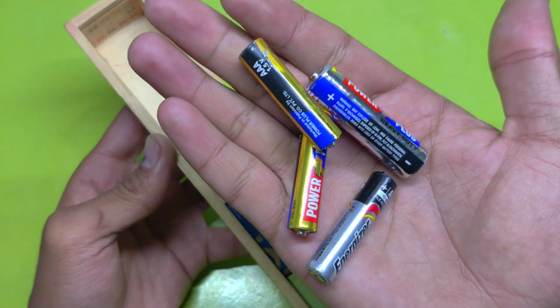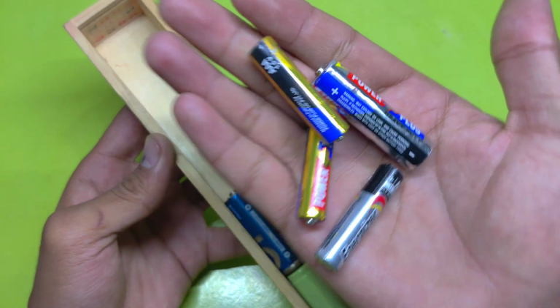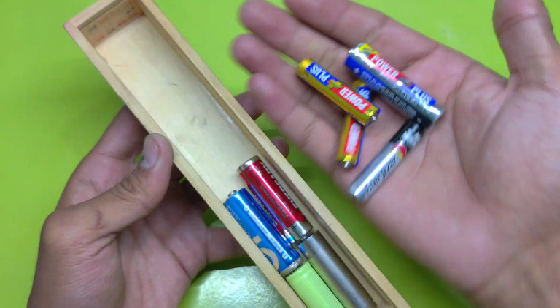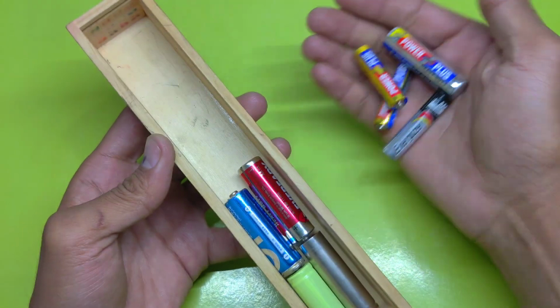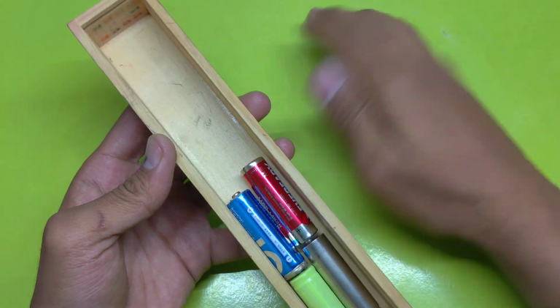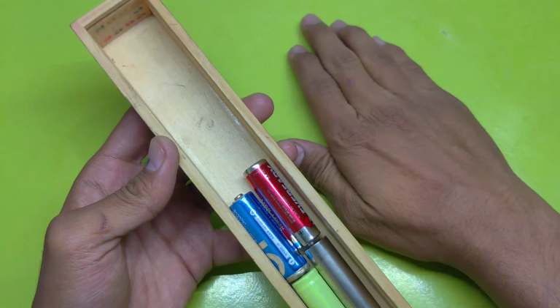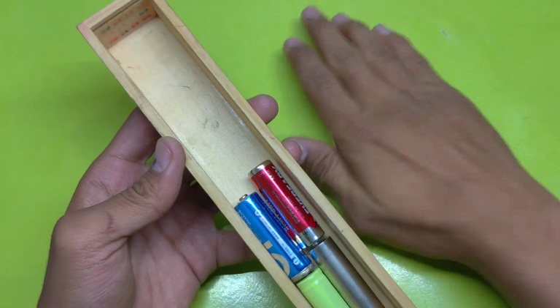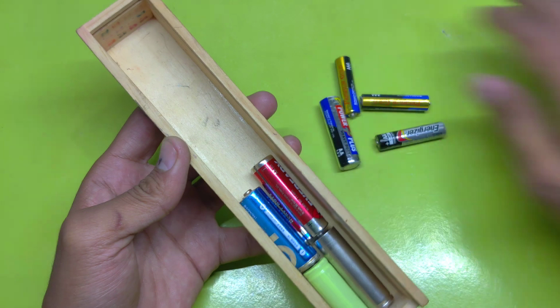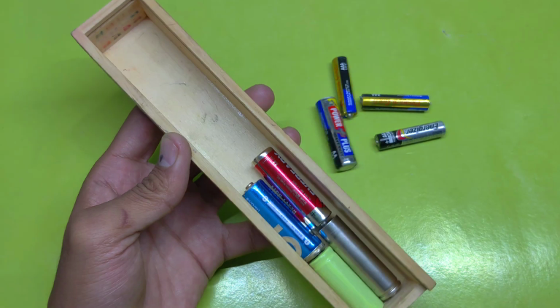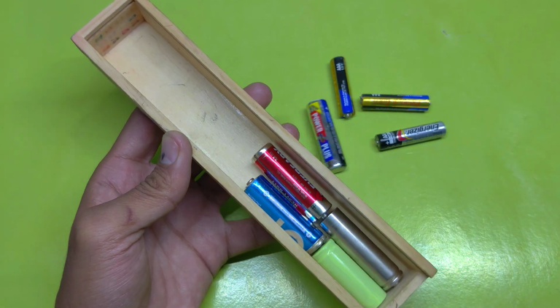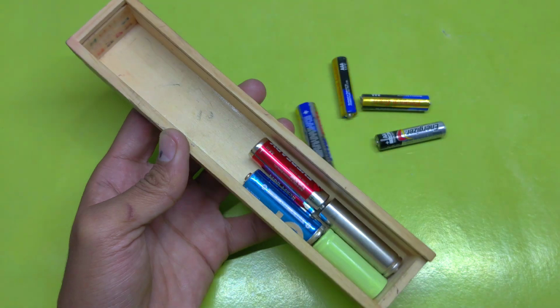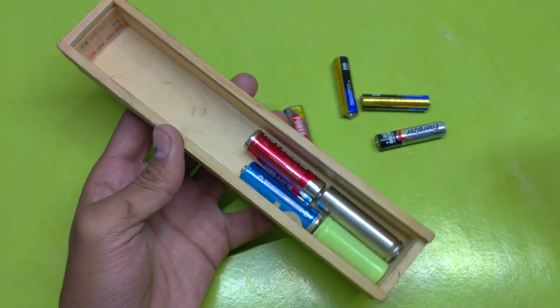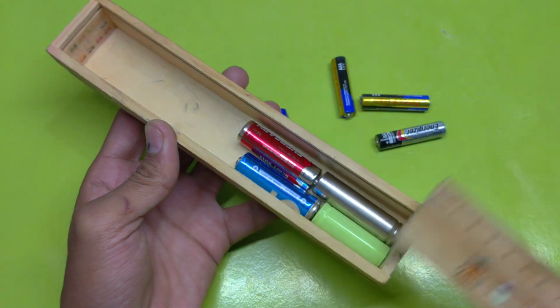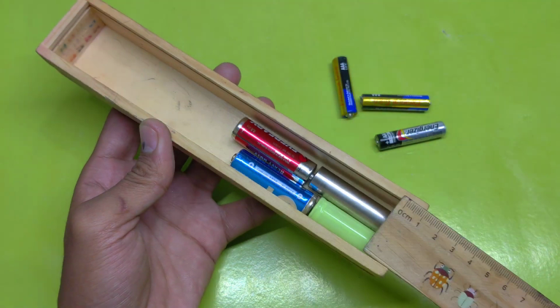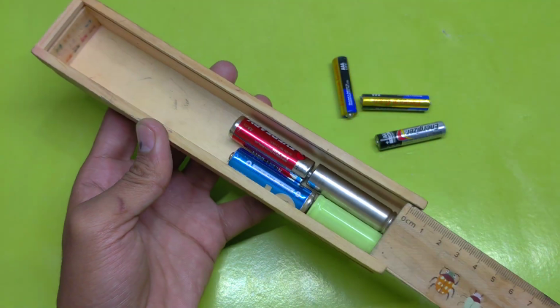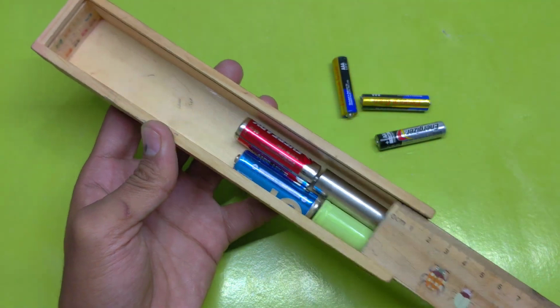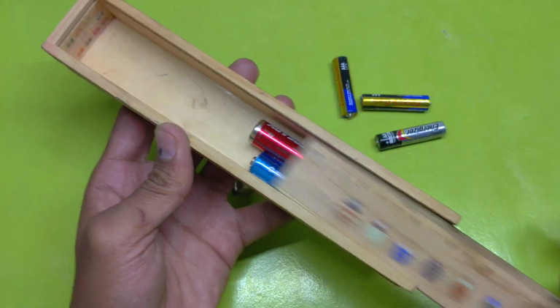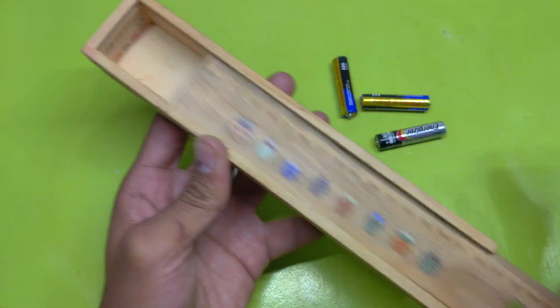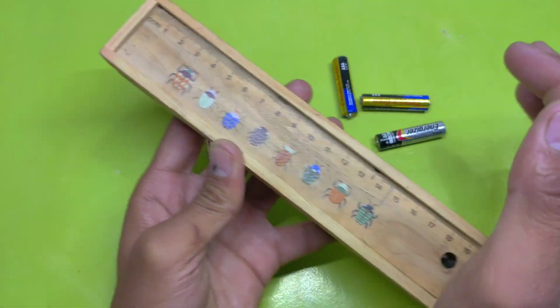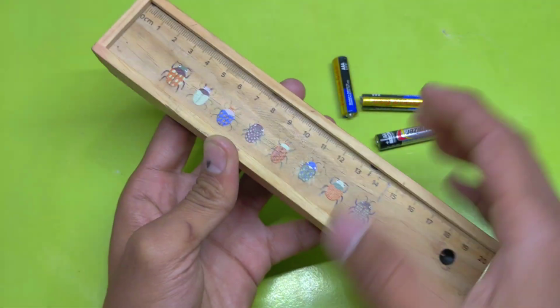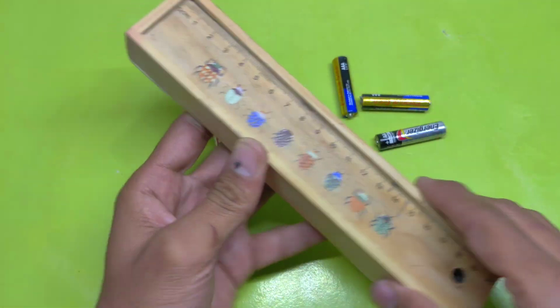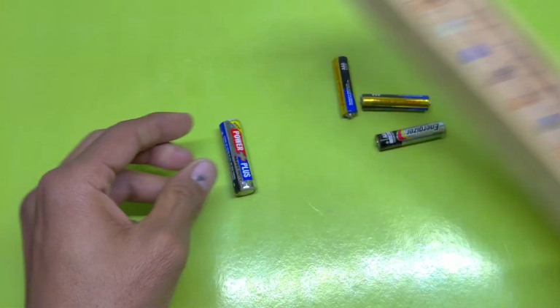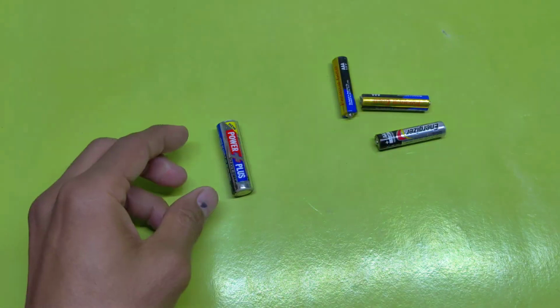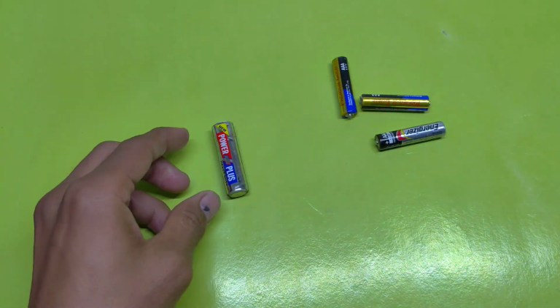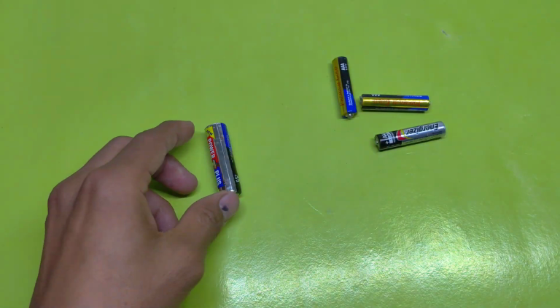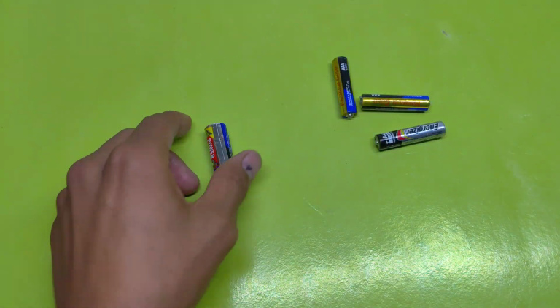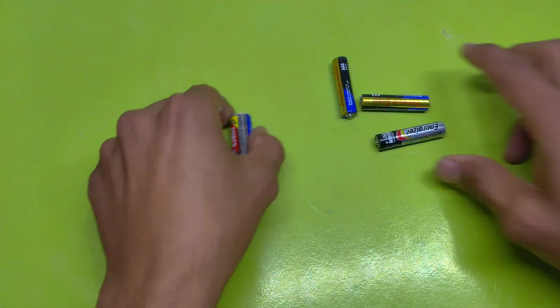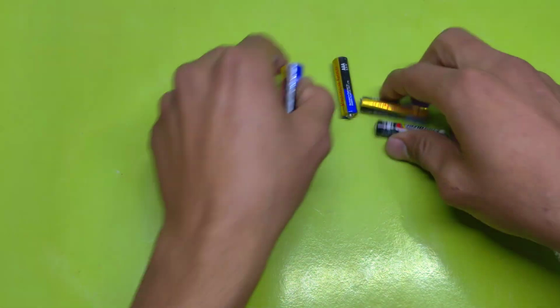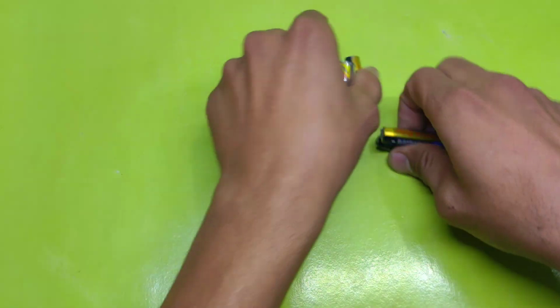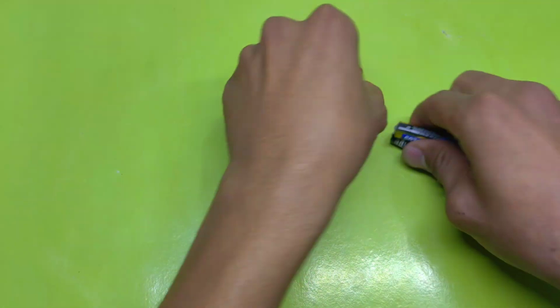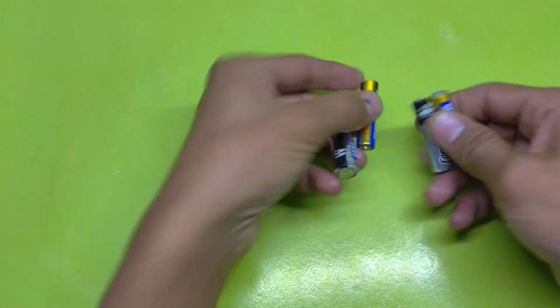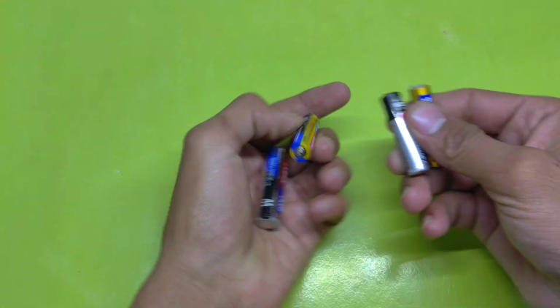I'm taking just four batteries — yes, only four. That's all we need to create something amazing.